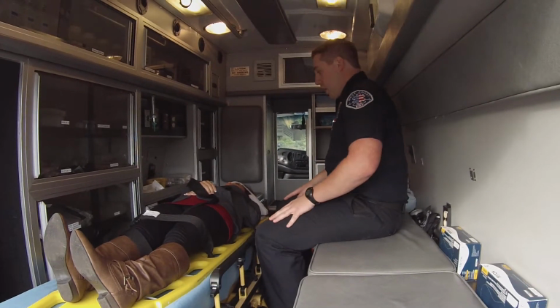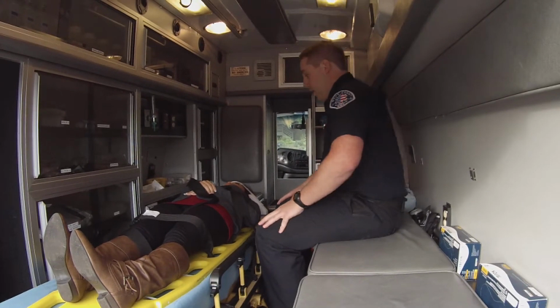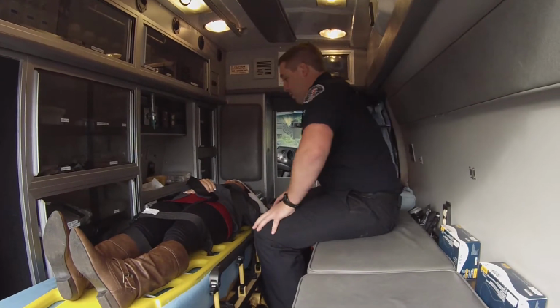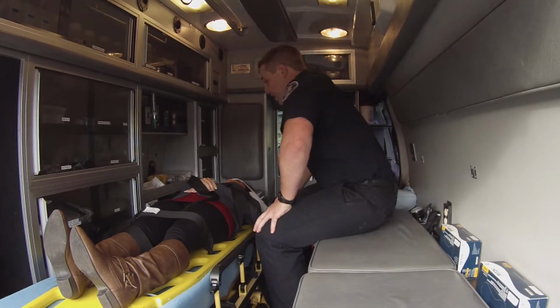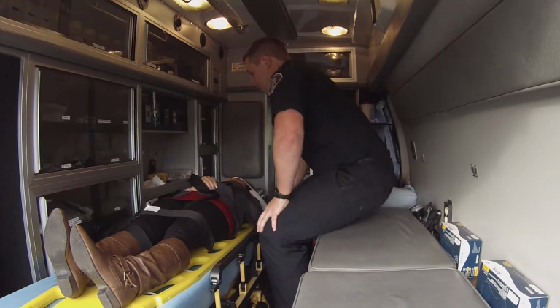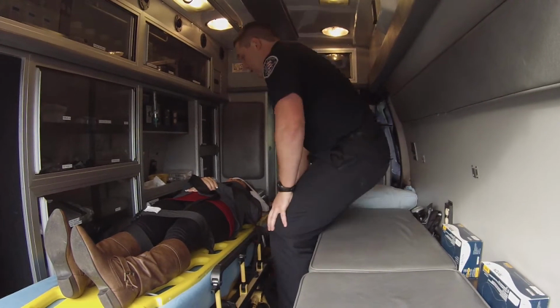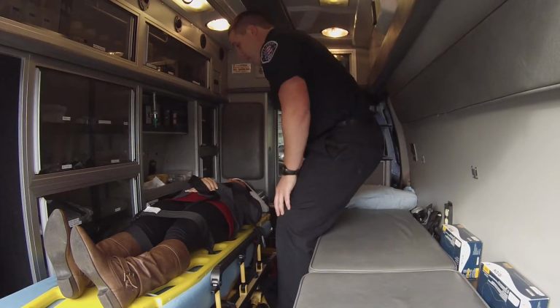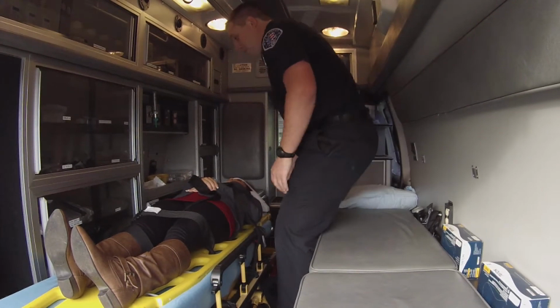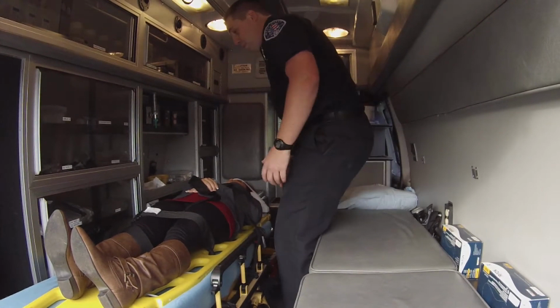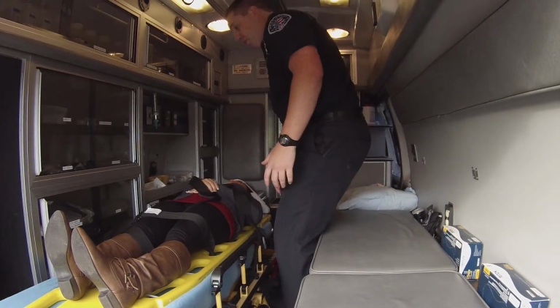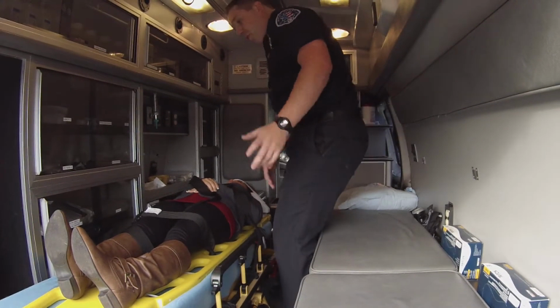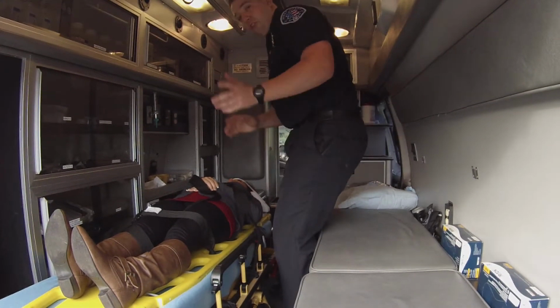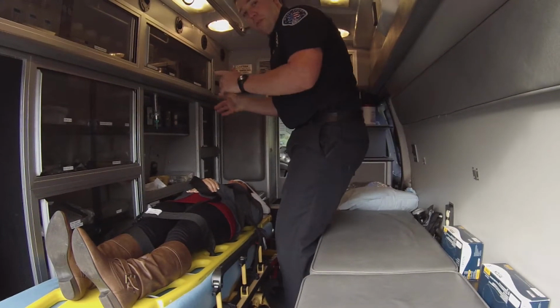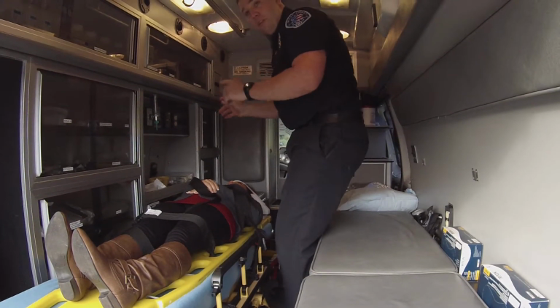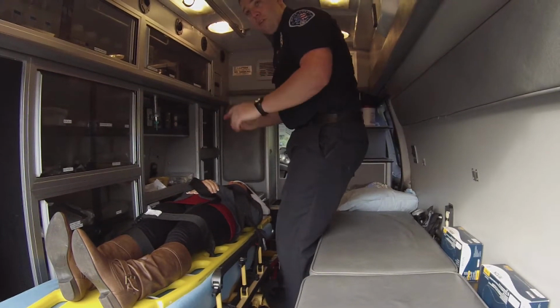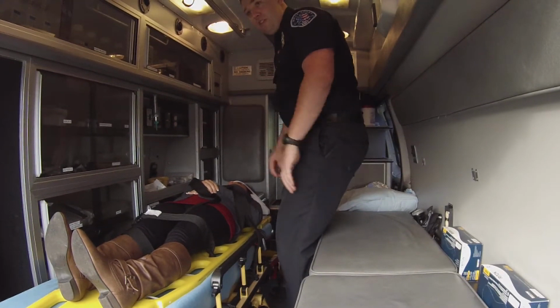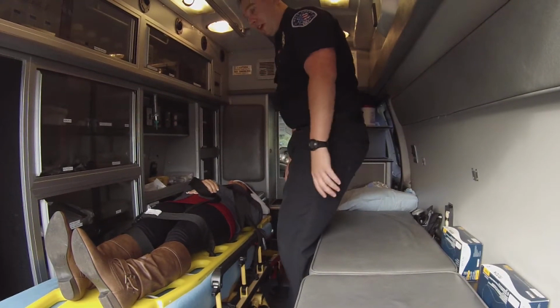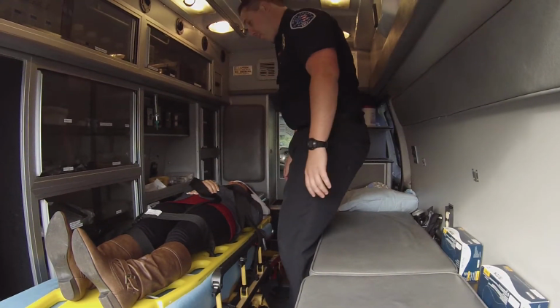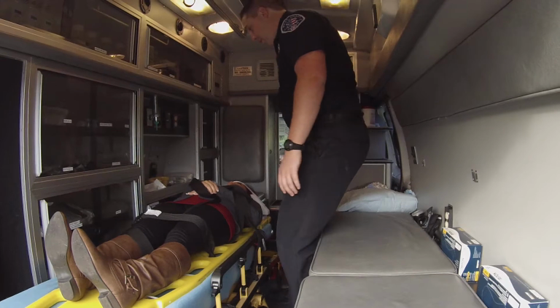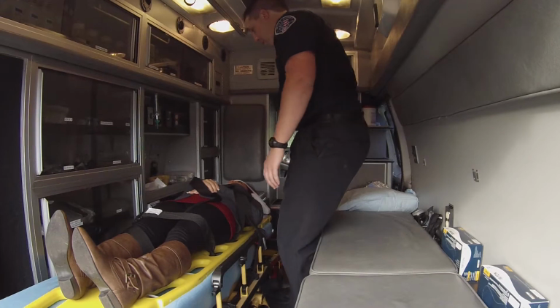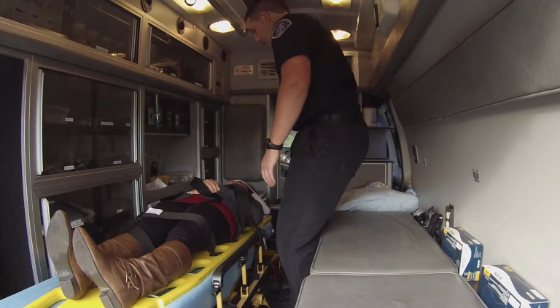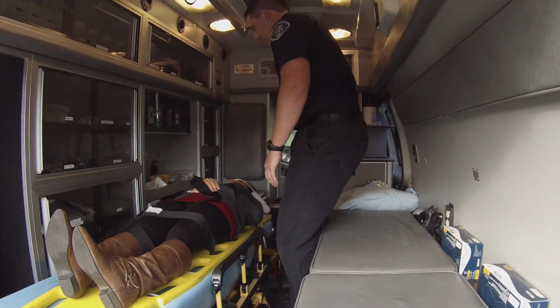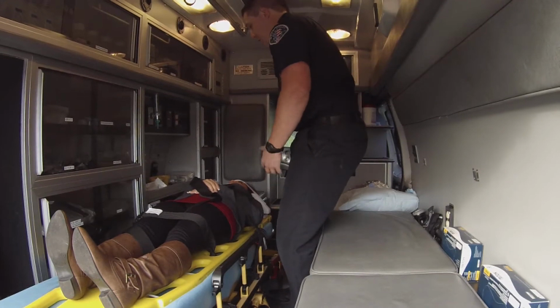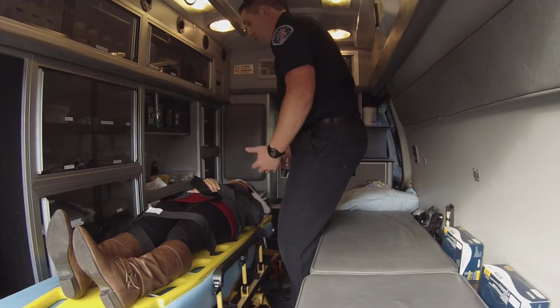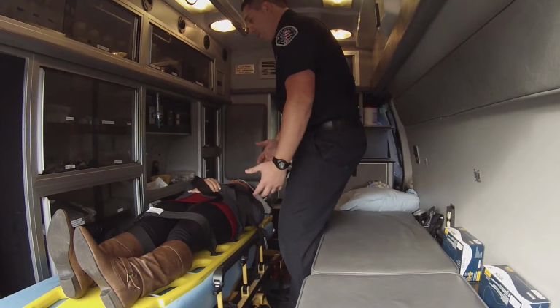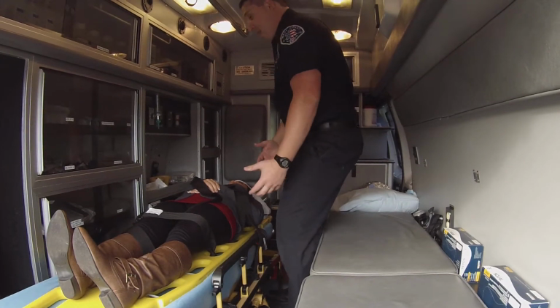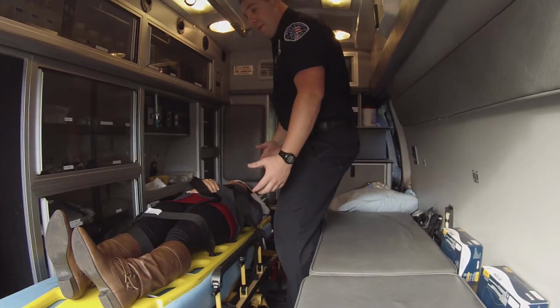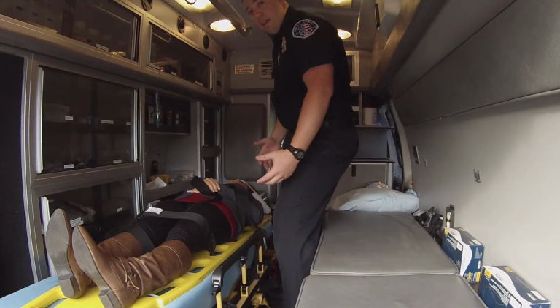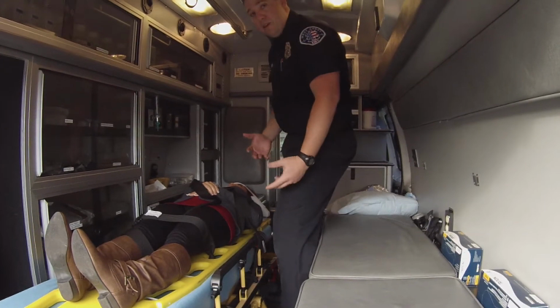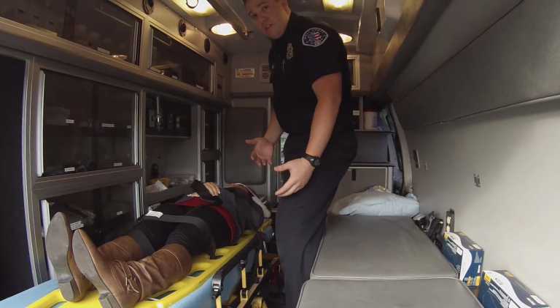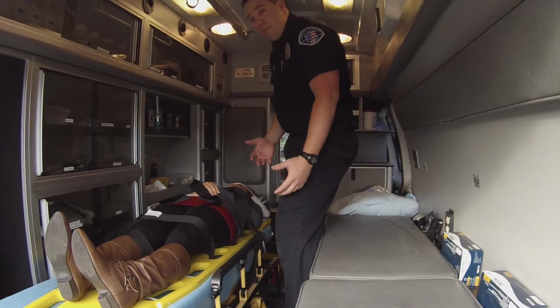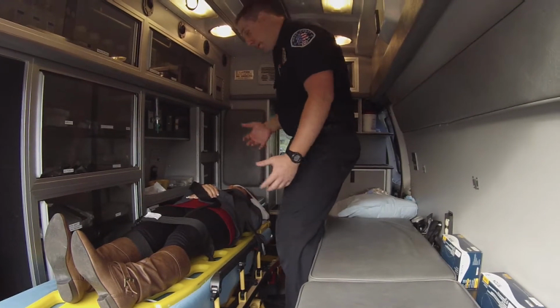Alright, so now that we're in the back of the ambulance and transporting the patient to the hospital, I'm going to go ahead and do my rapid head-to-toe assessment now.